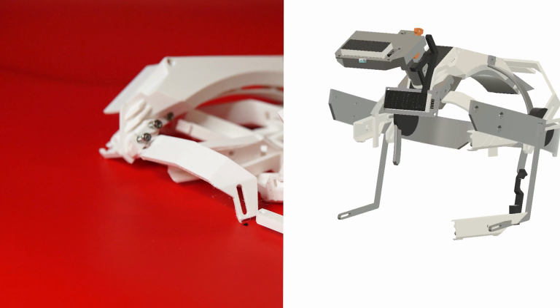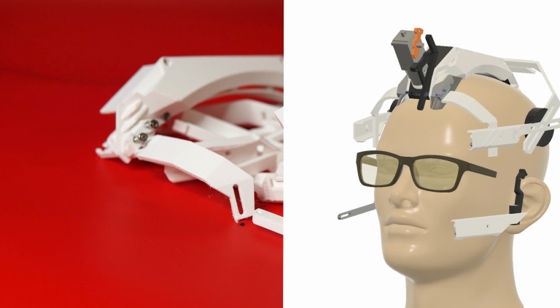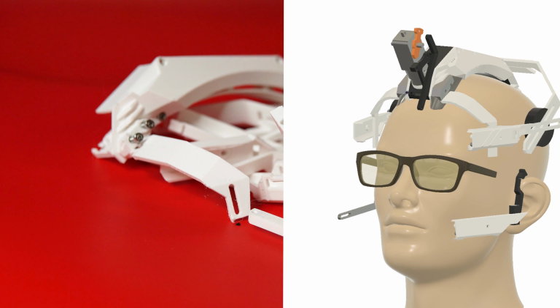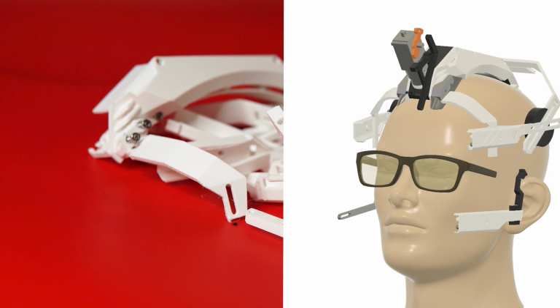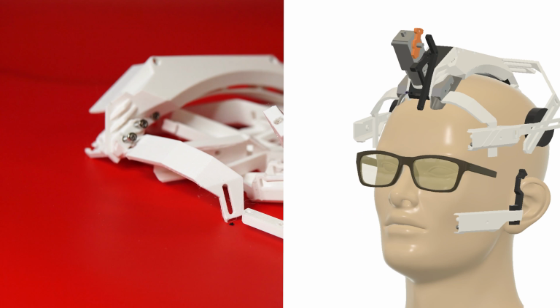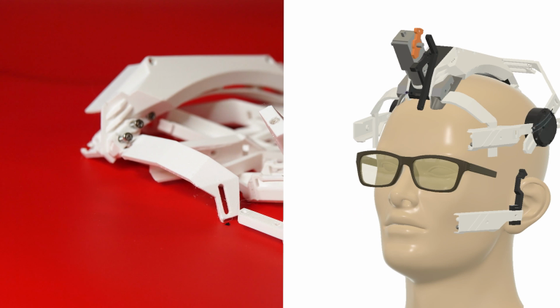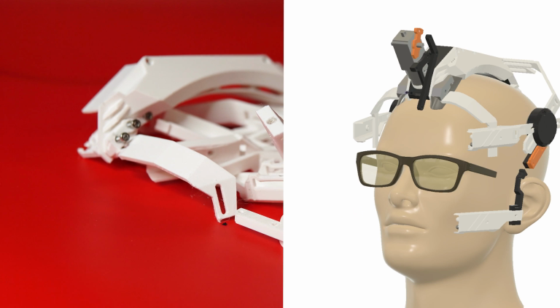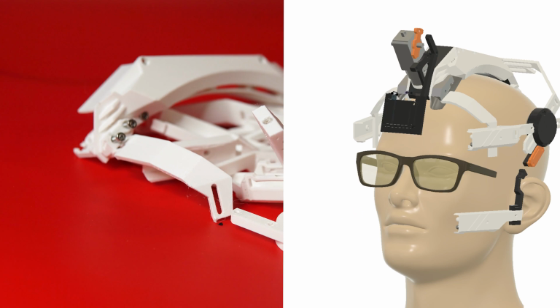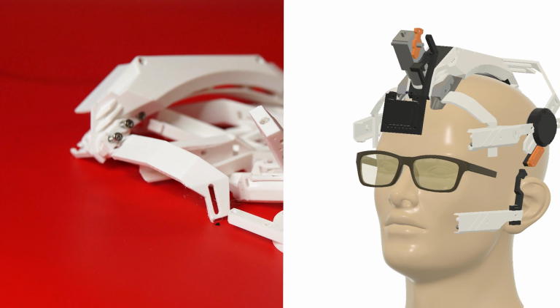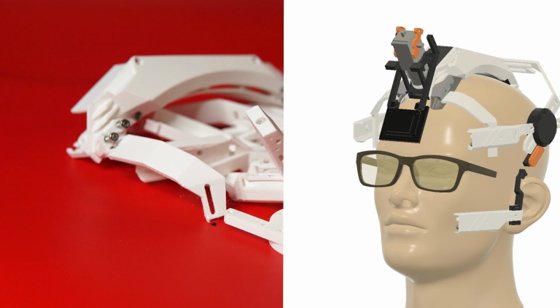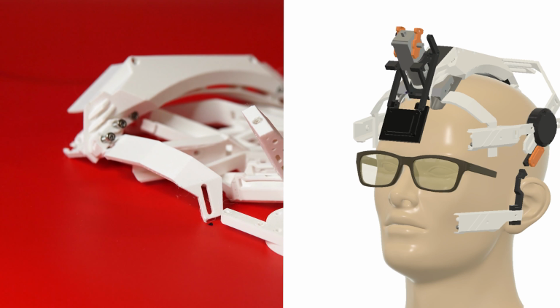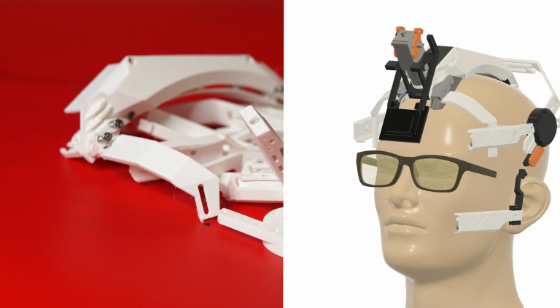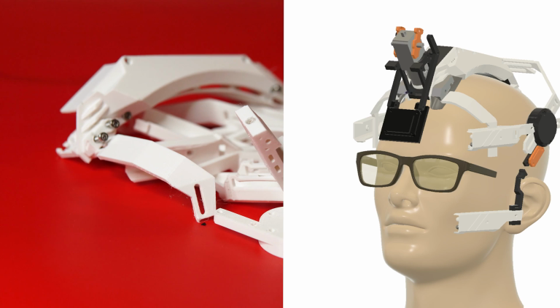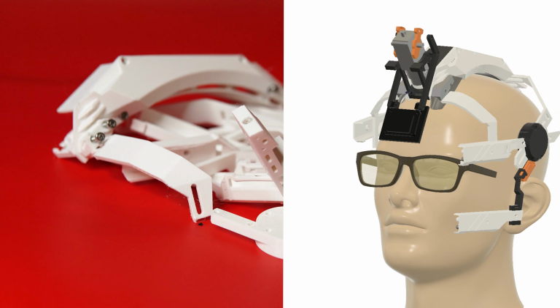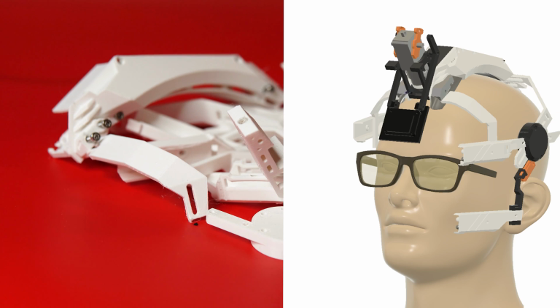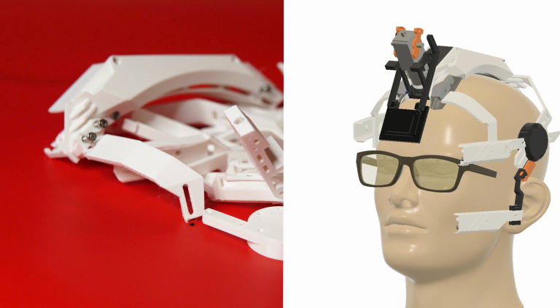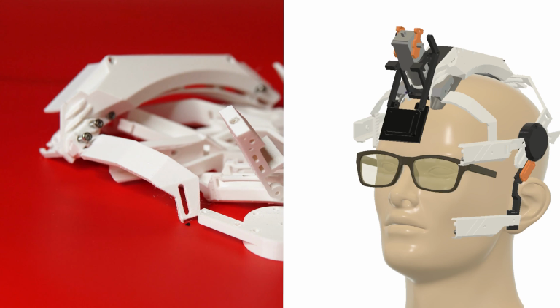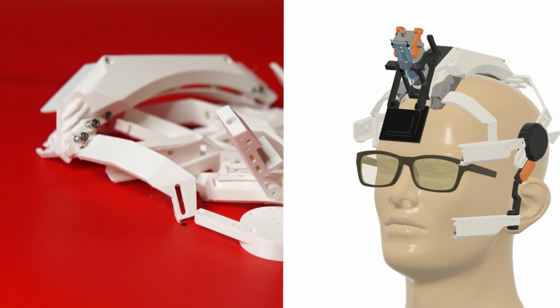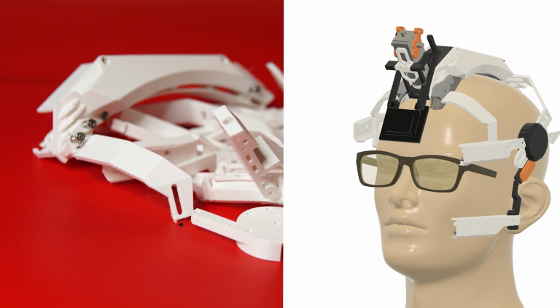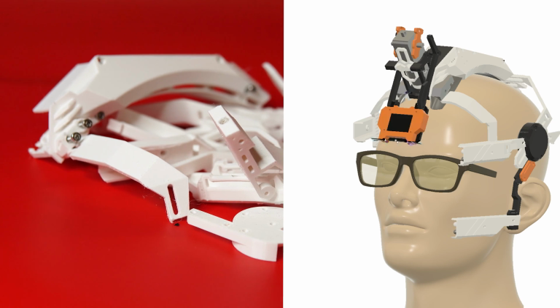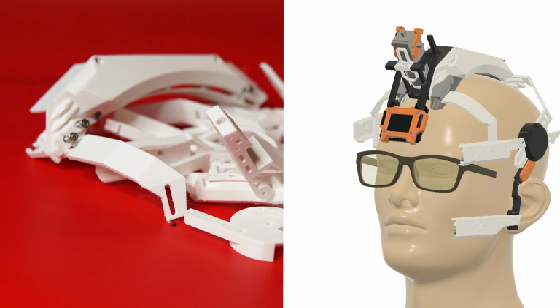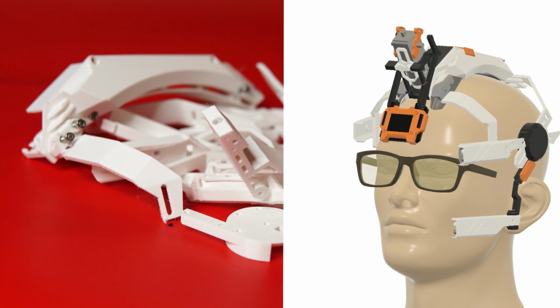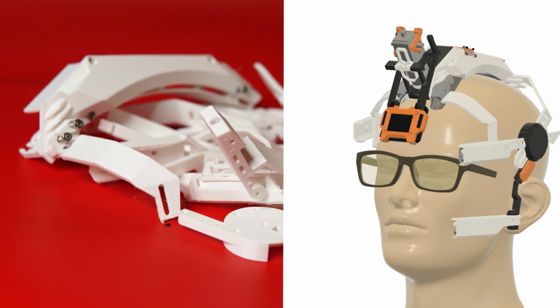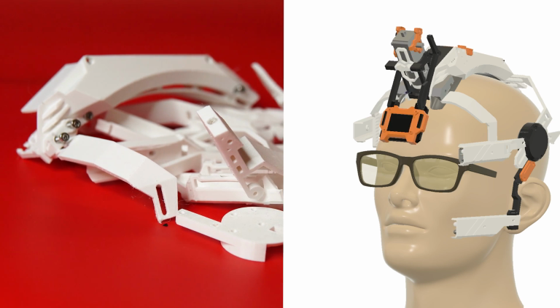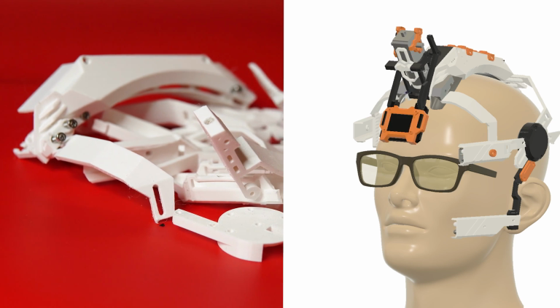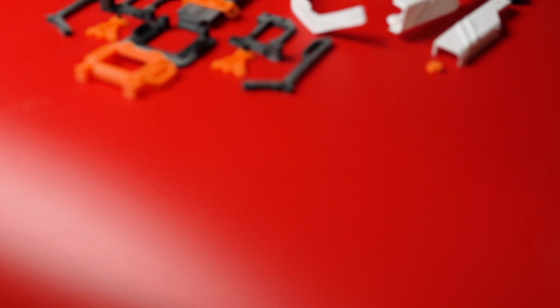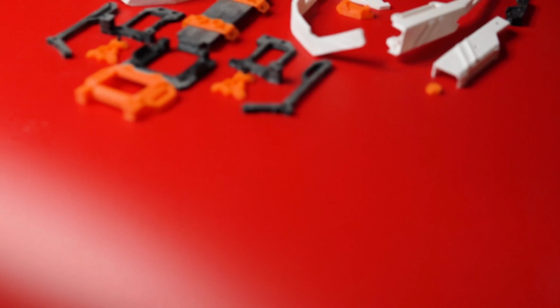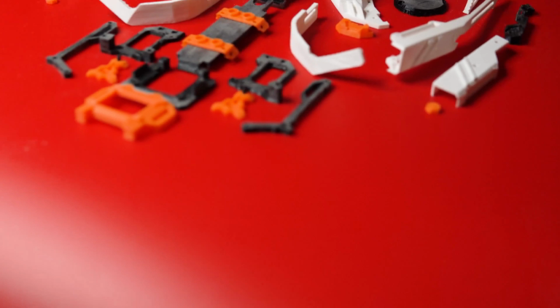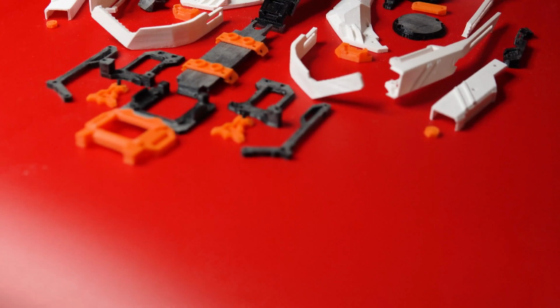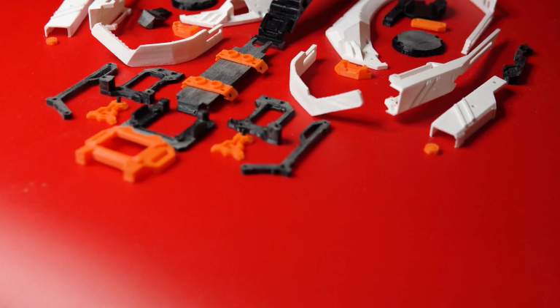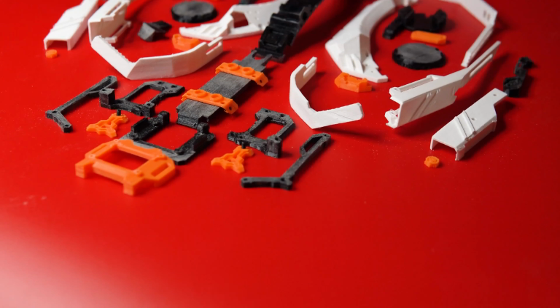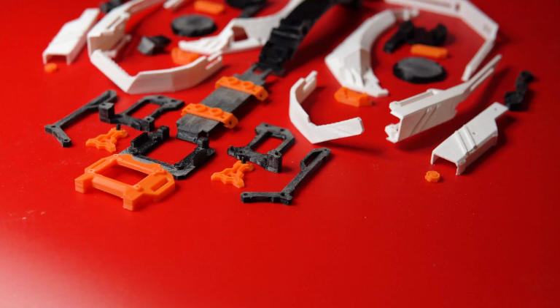After many months of redesign, prototyping, and development, here are all the final parts to be assembled.